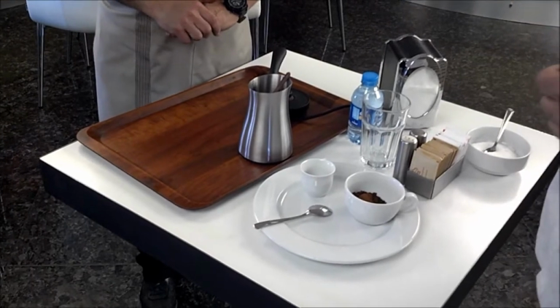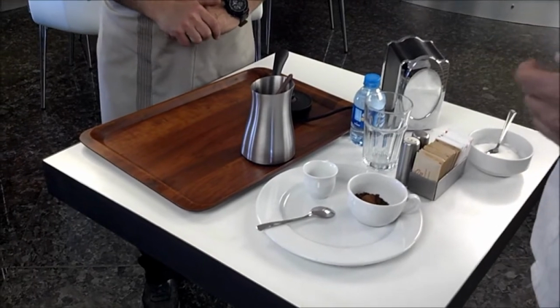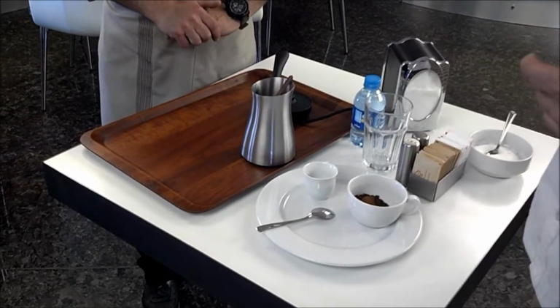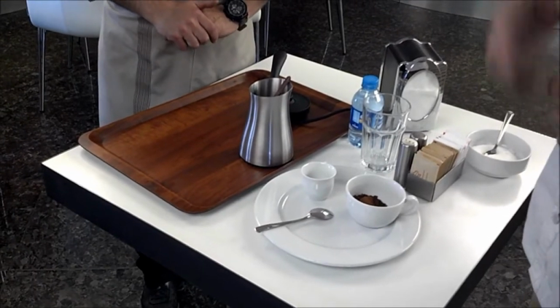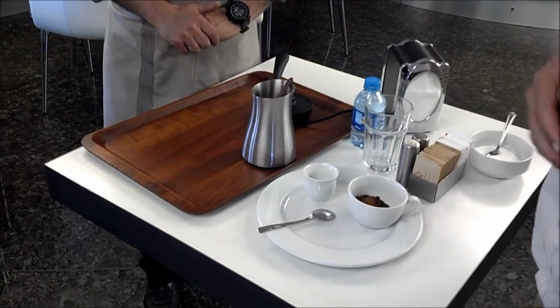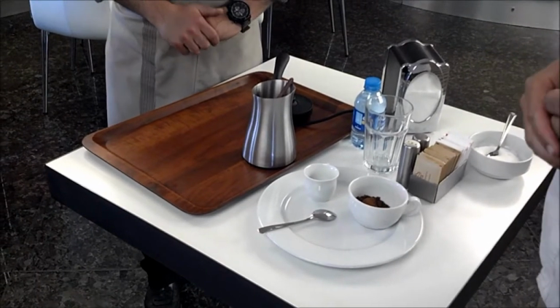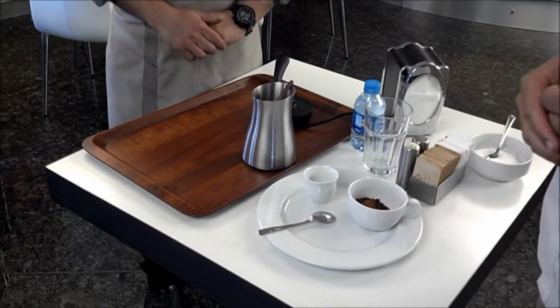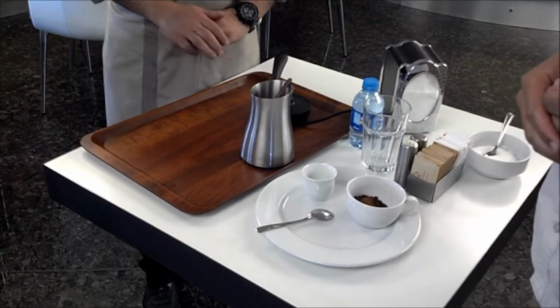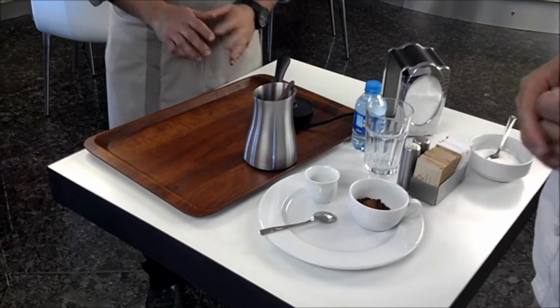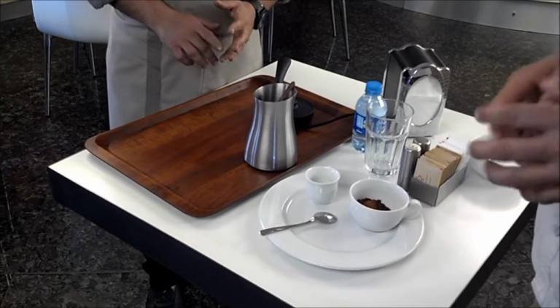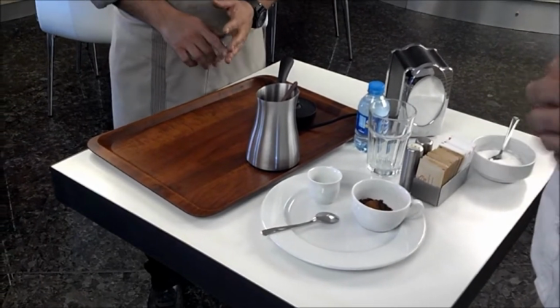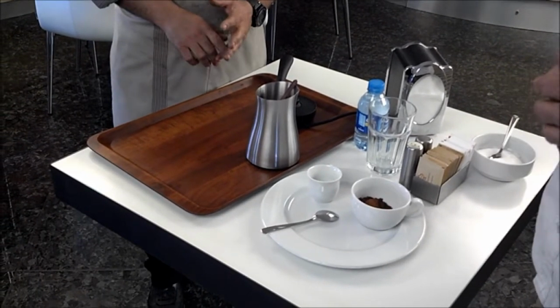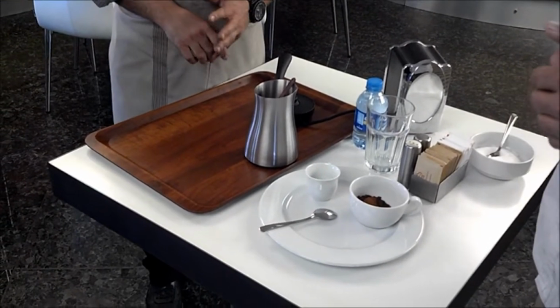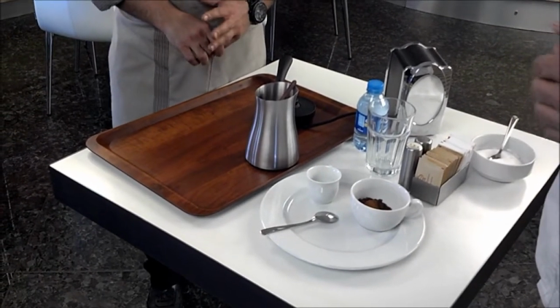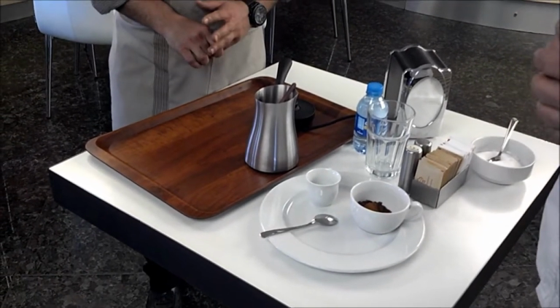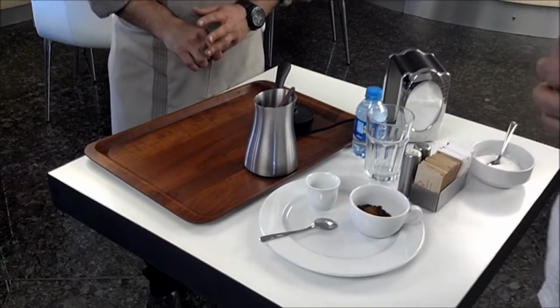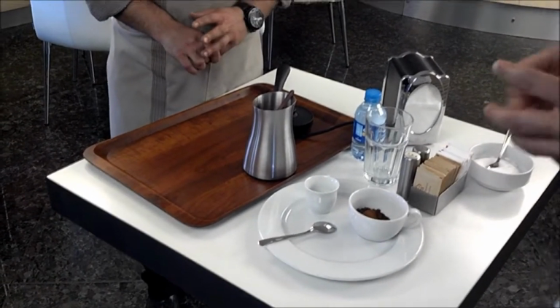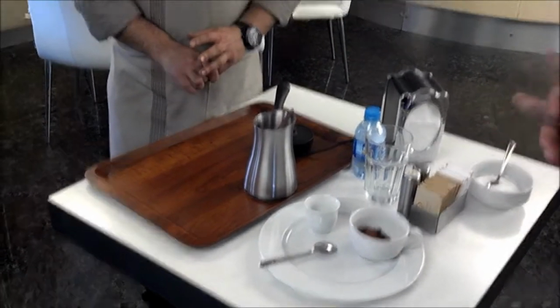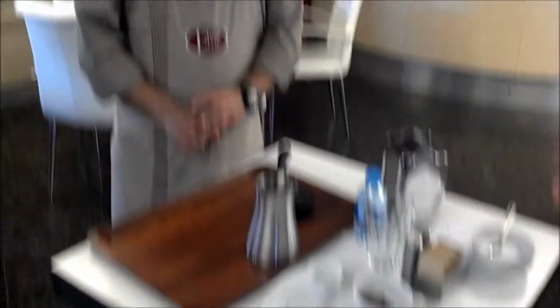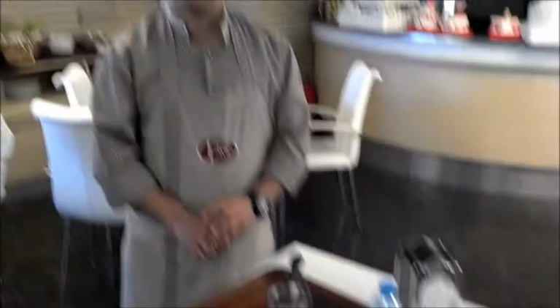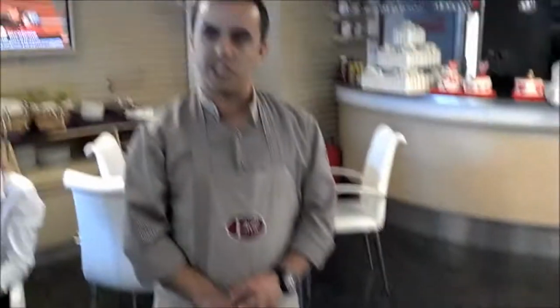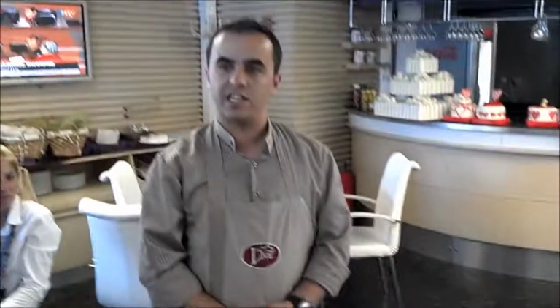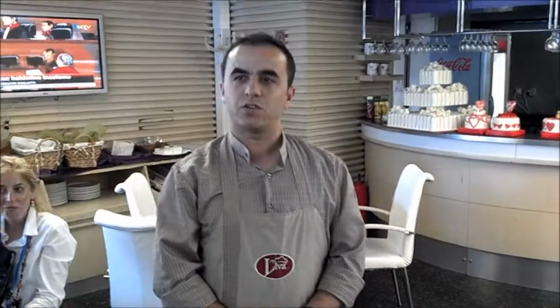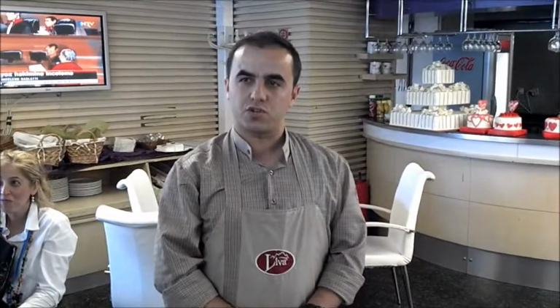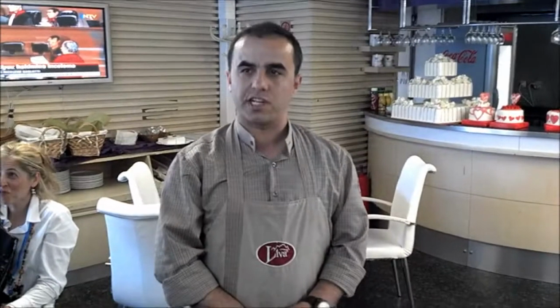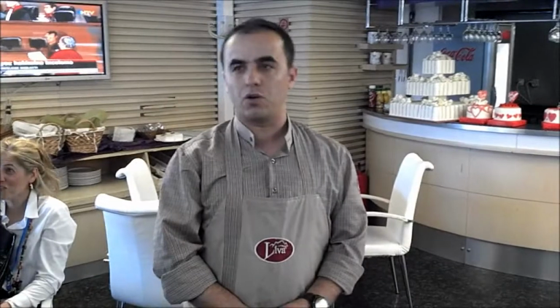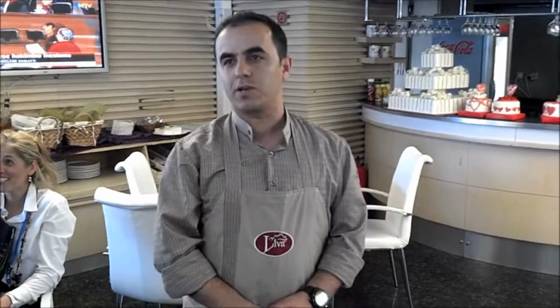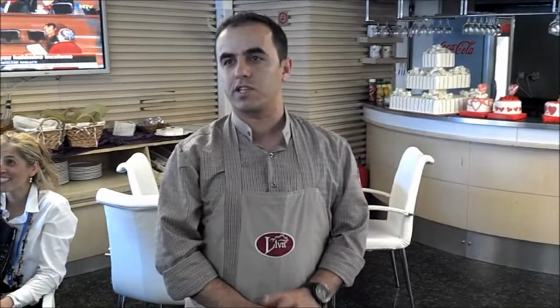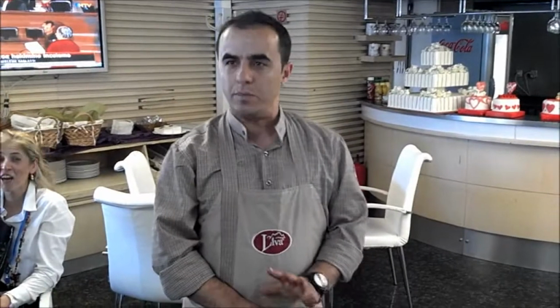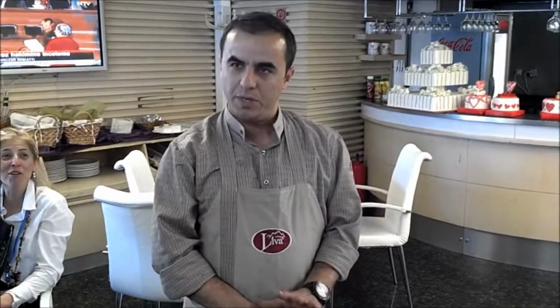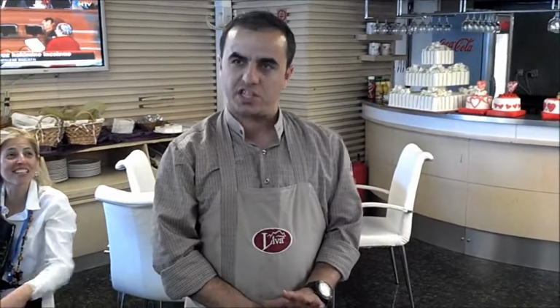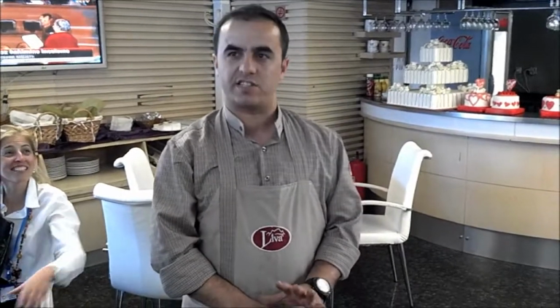Ondan sonra? Türk kahvesi sade, az şekerli, orta, şekerli ve çok şekerli olmak üzere 5 kahvesi.